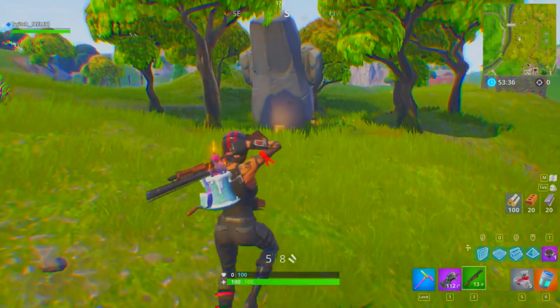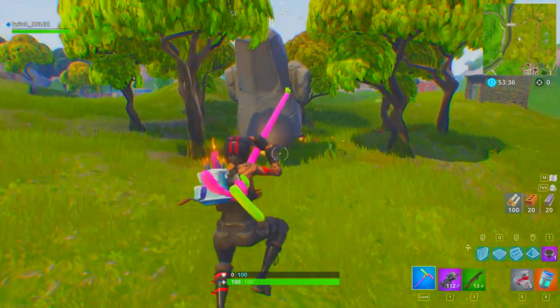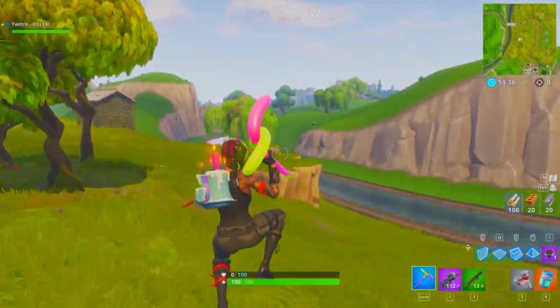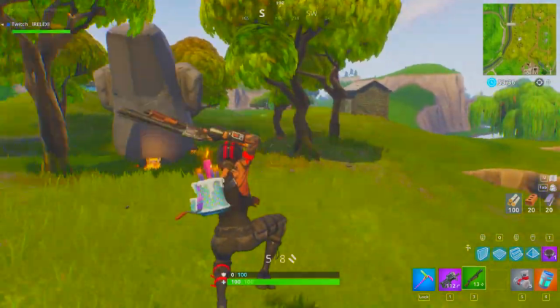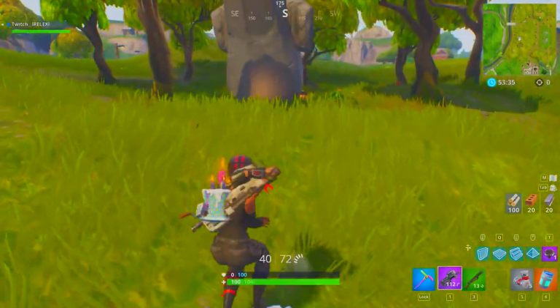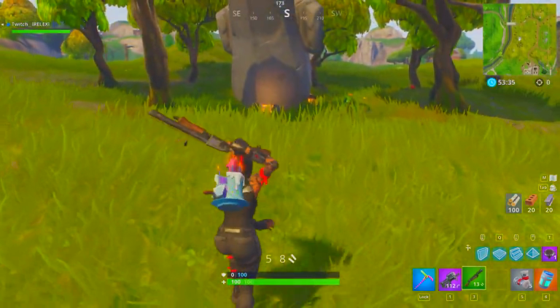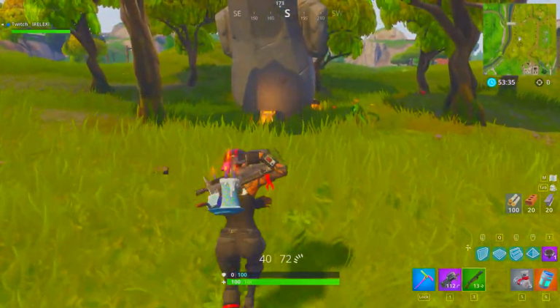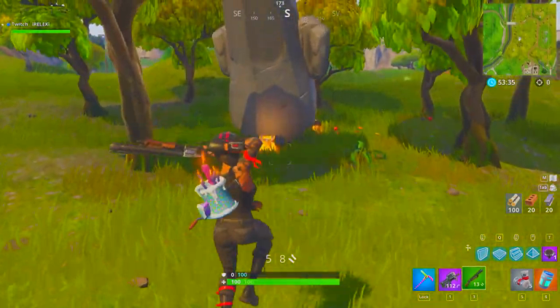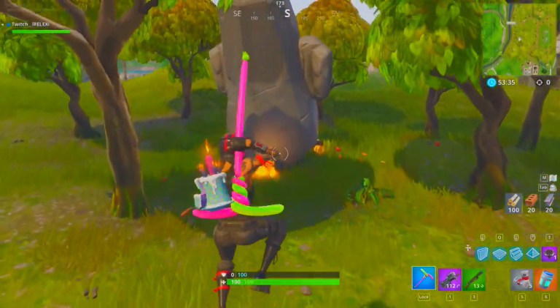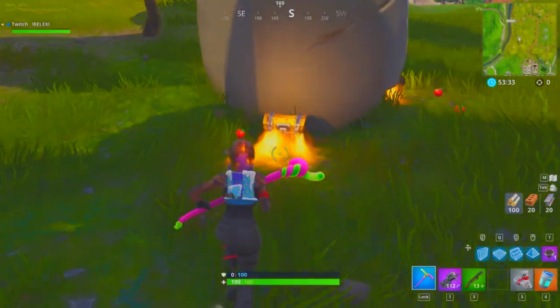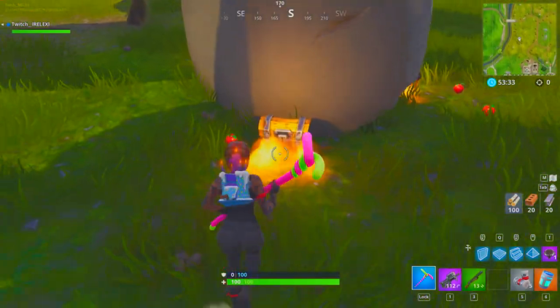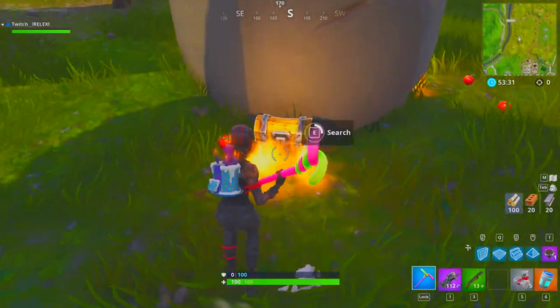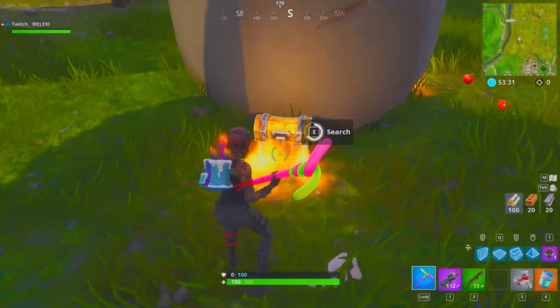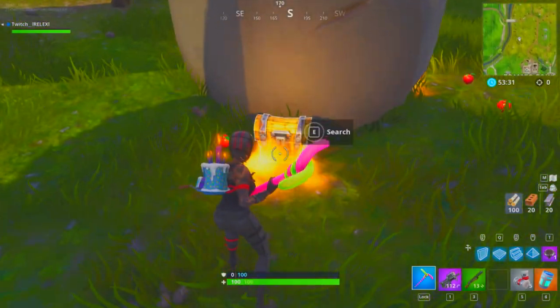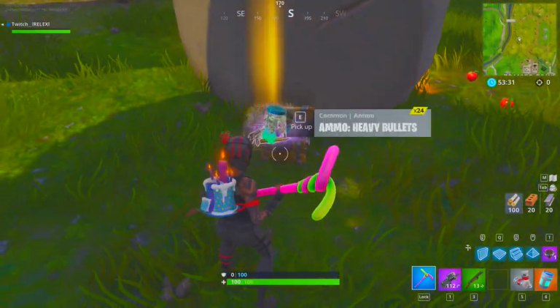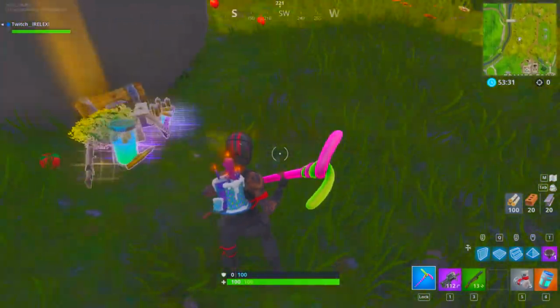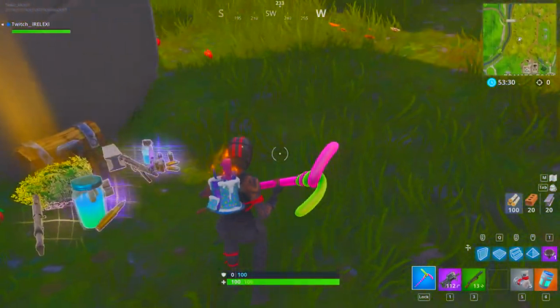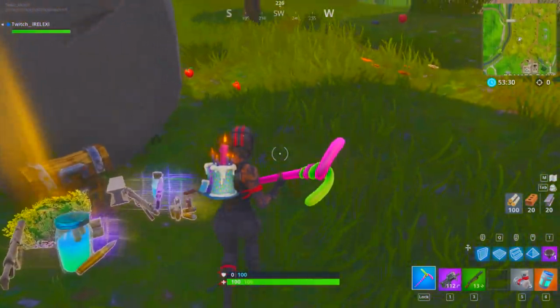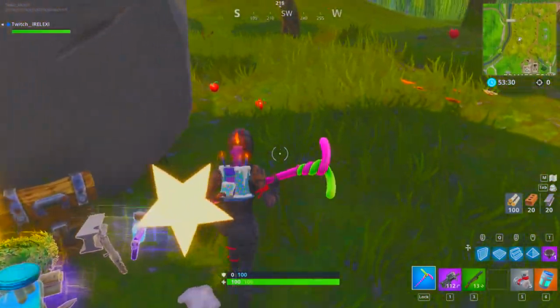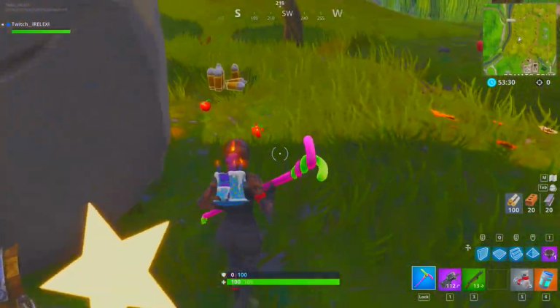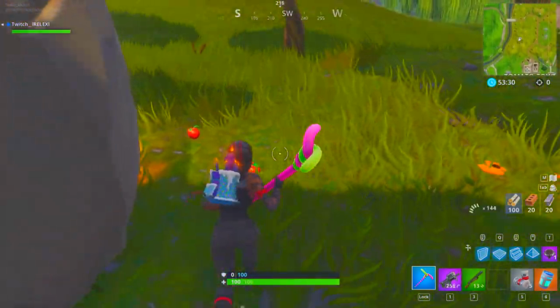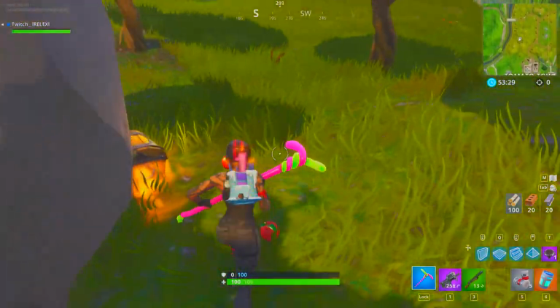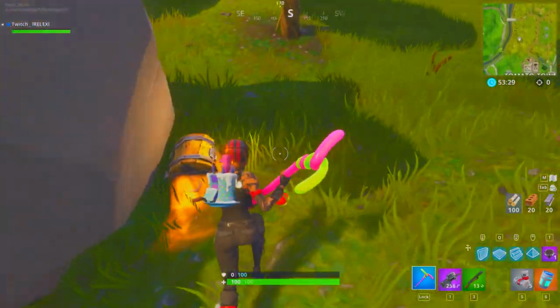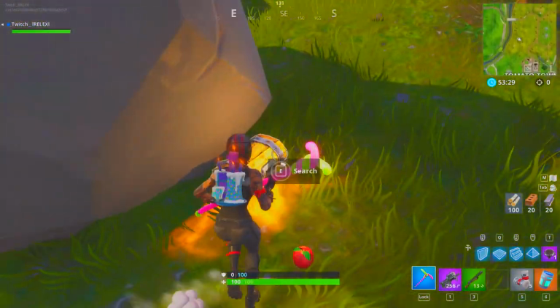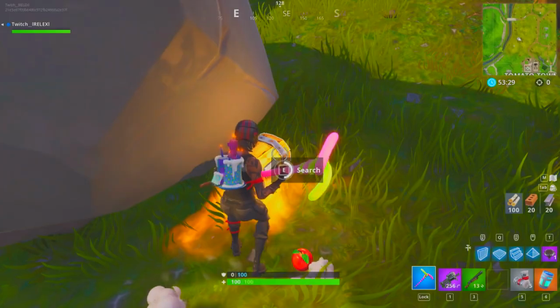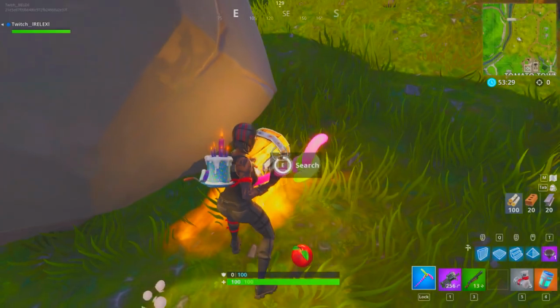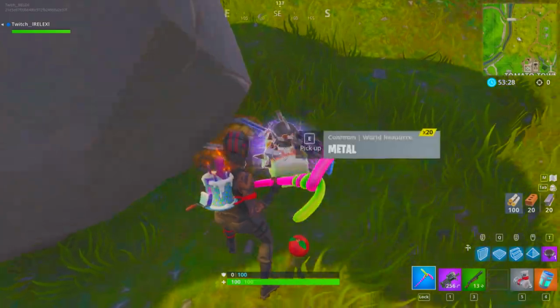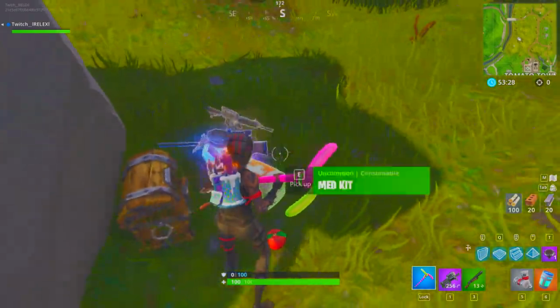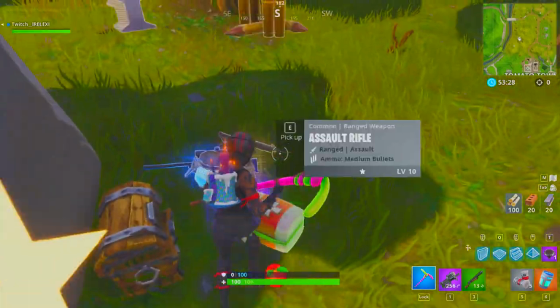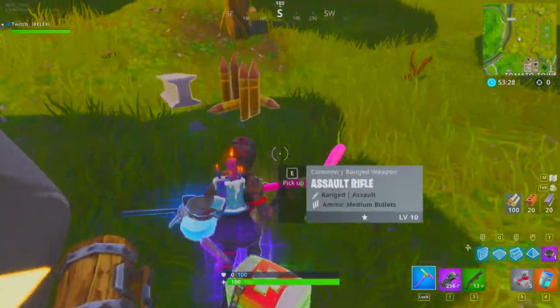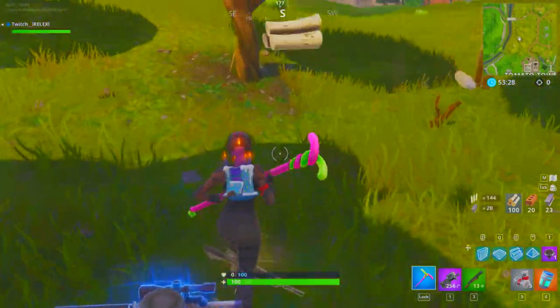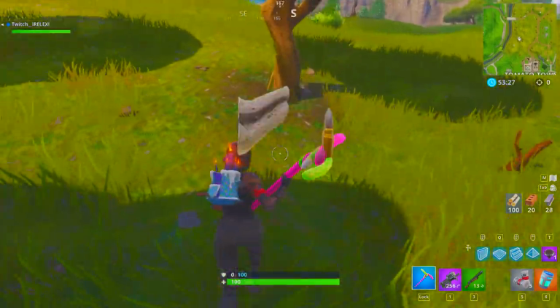This rift spot is going to give you even more shield and better guns. You're going to open these two chests right here and take whatever you want.